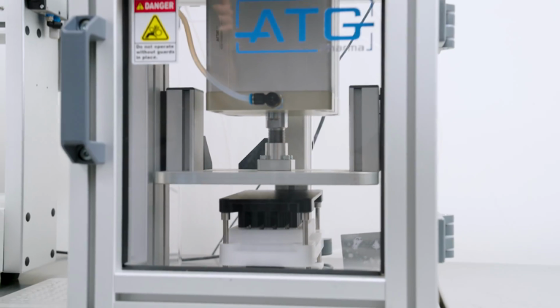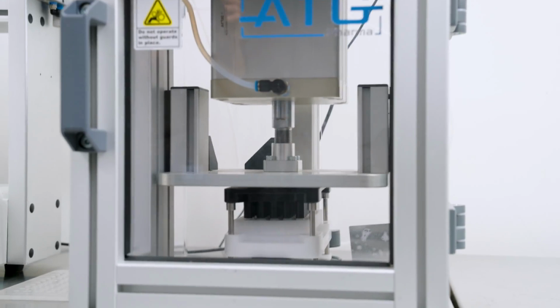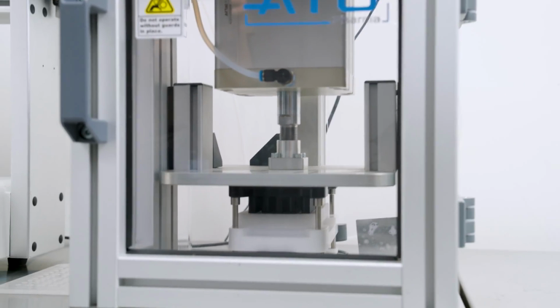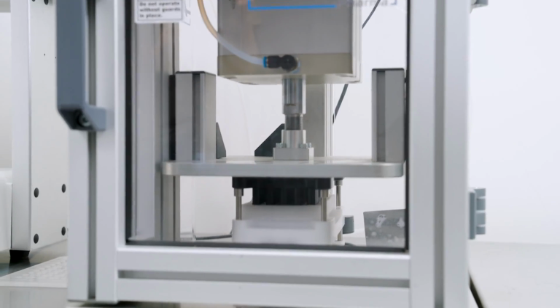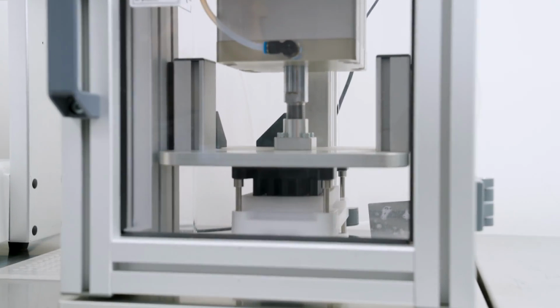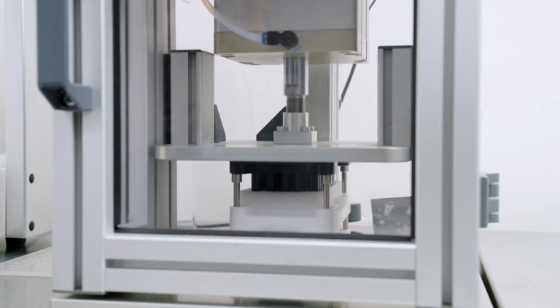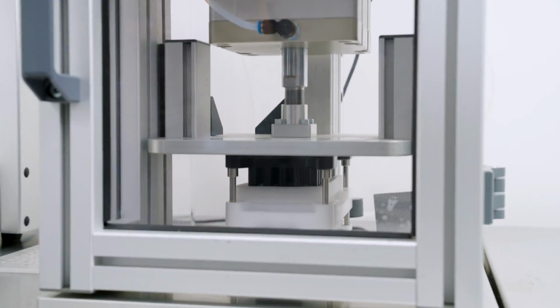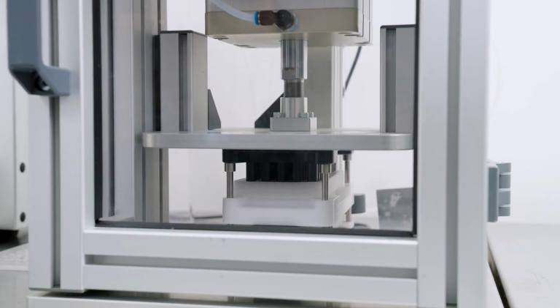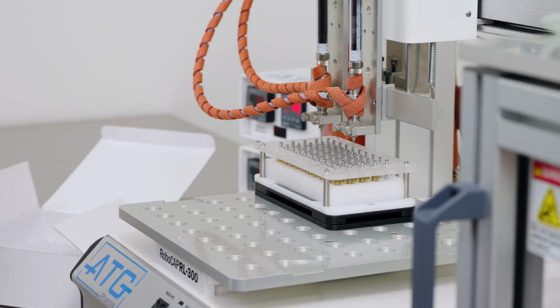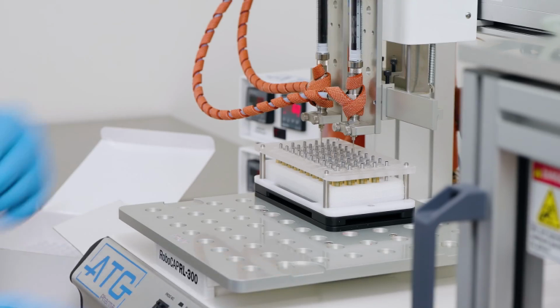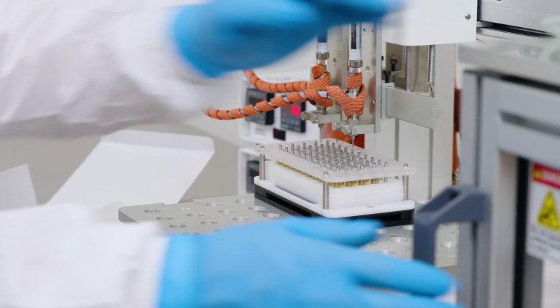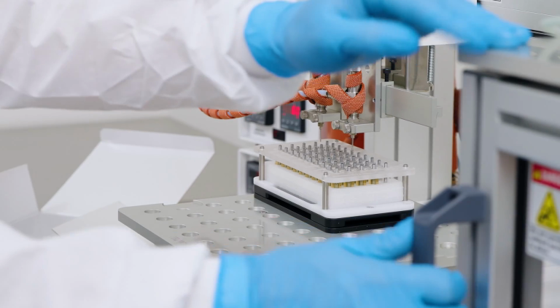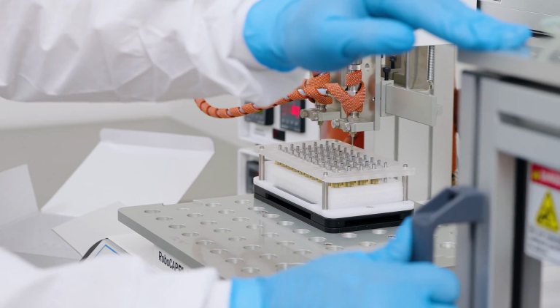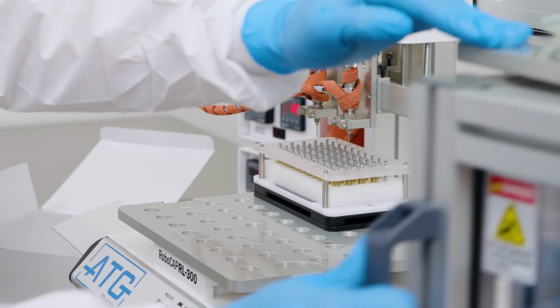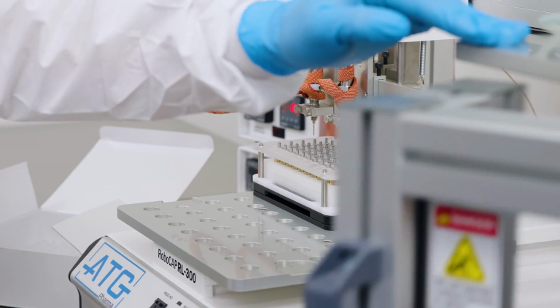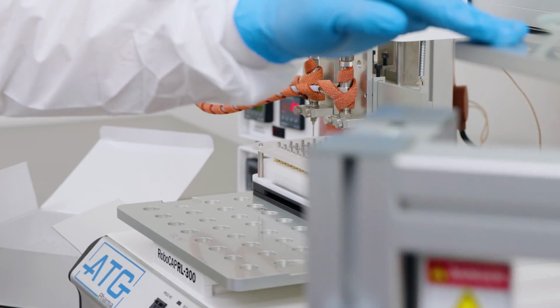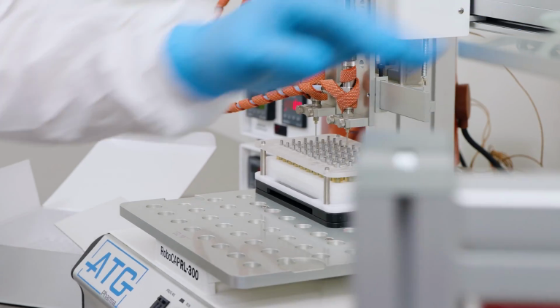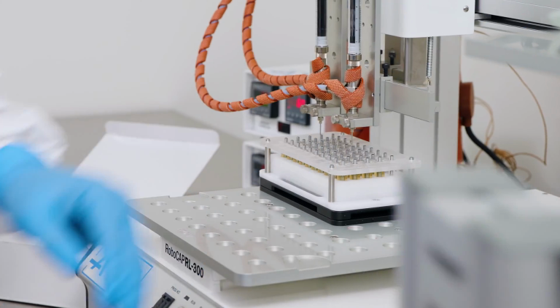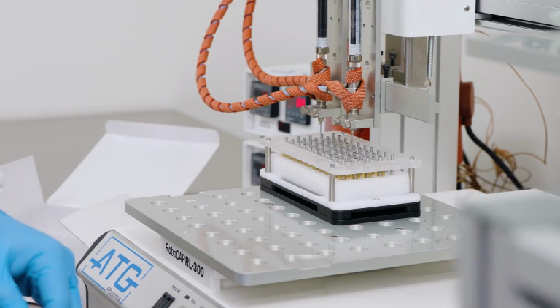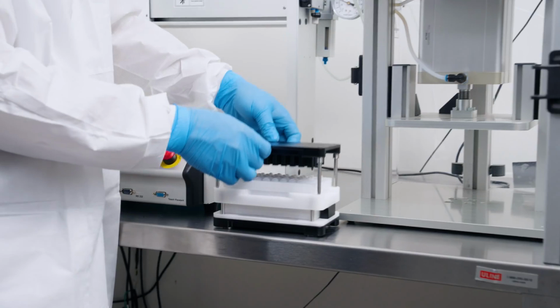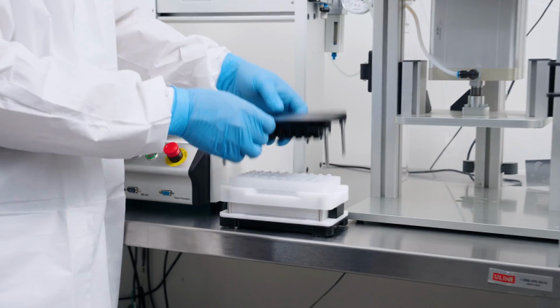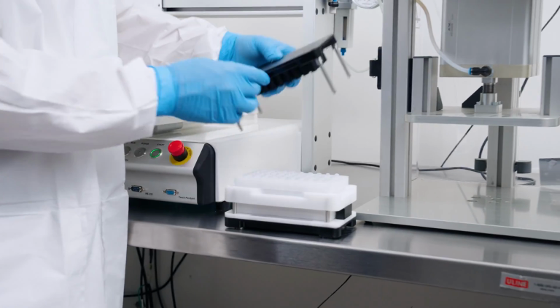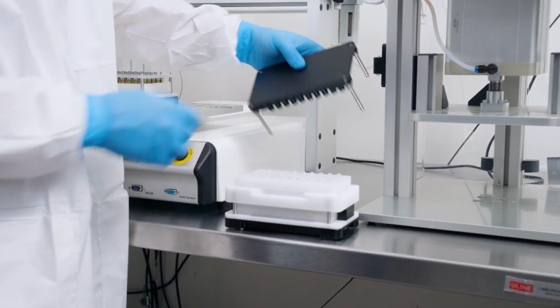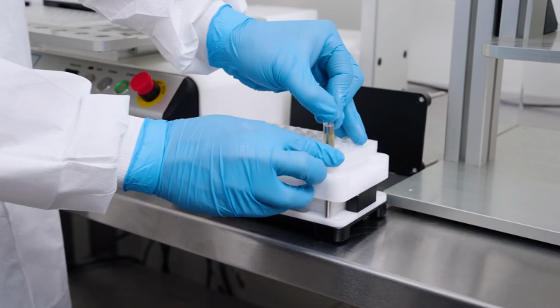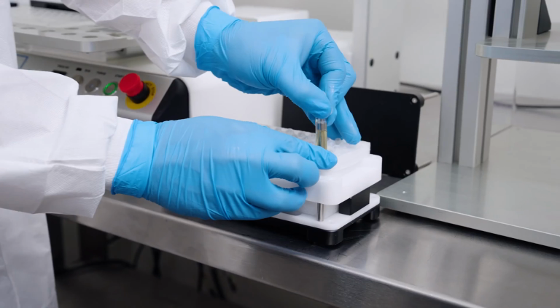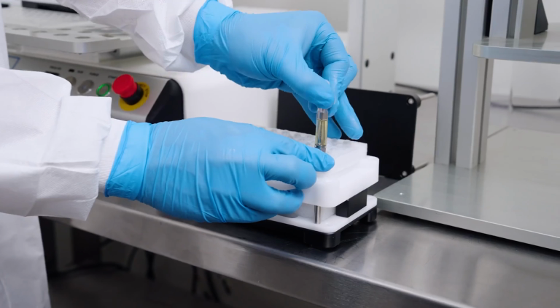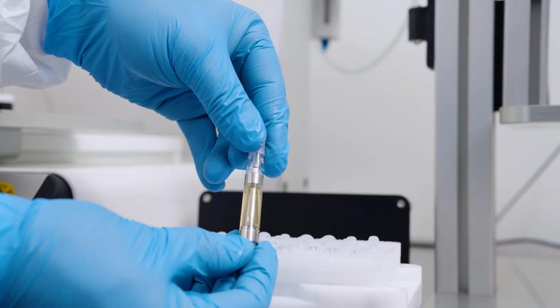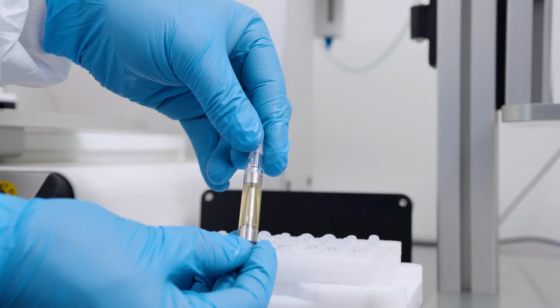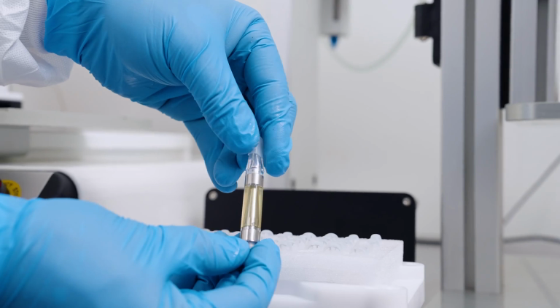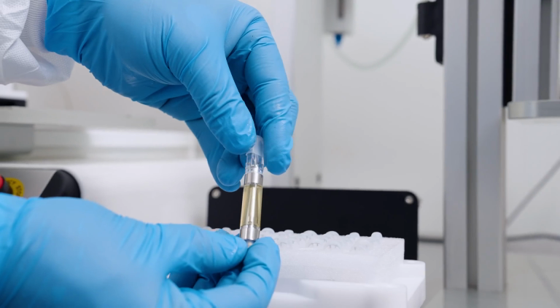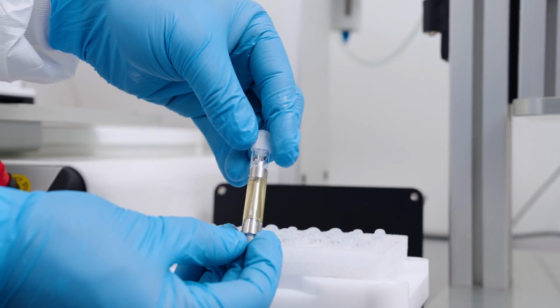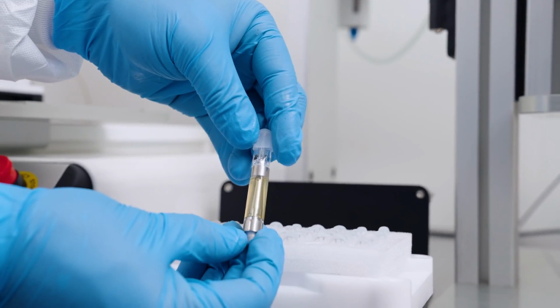During the capping process, the second tray will continue to be filled. This will ensure smooth, uninterrupted production.